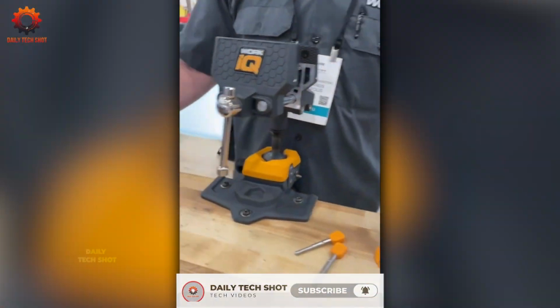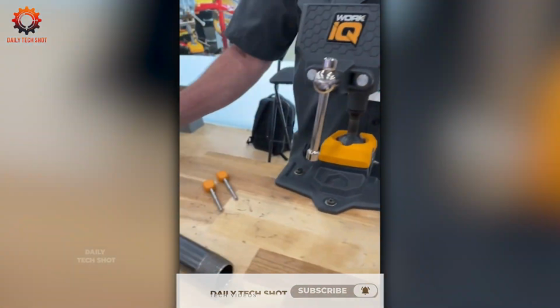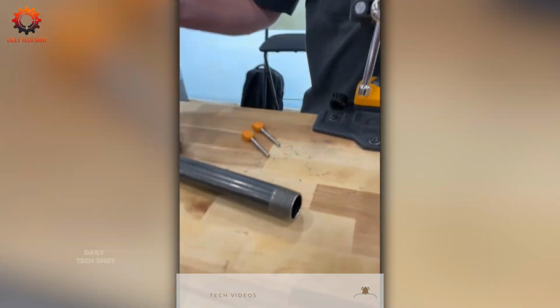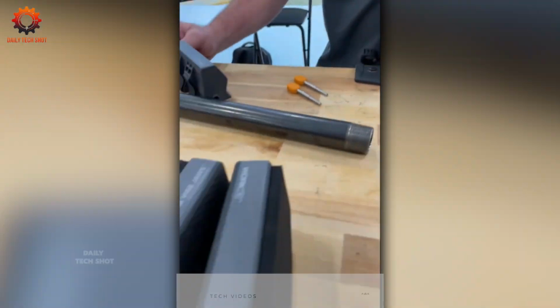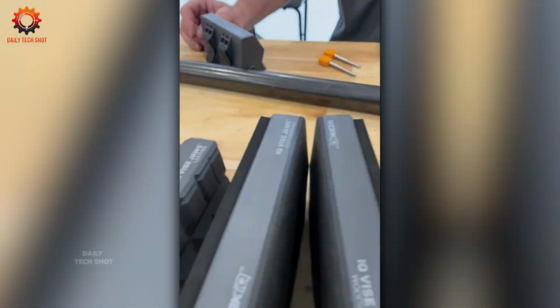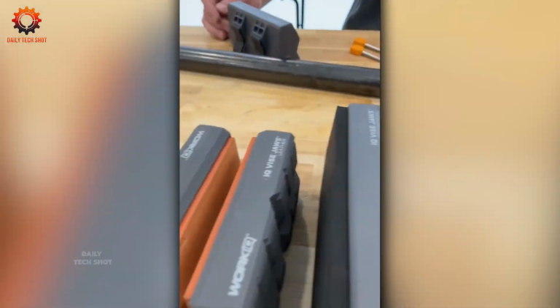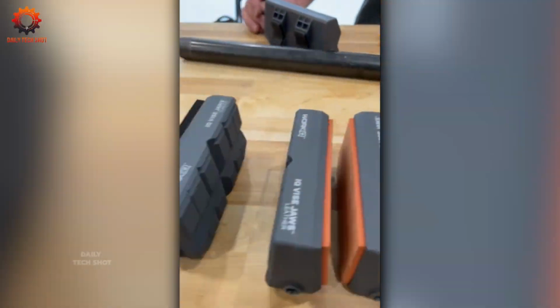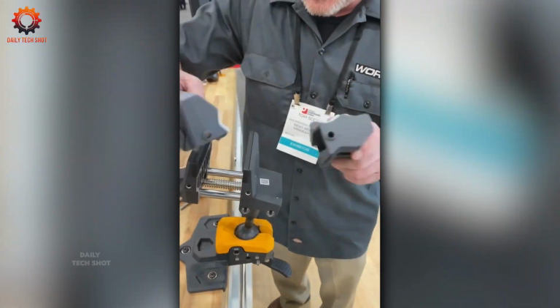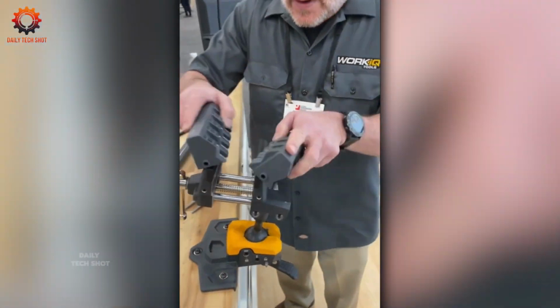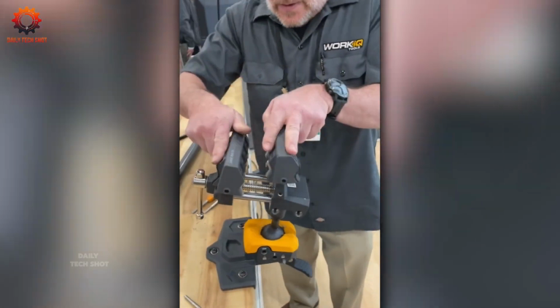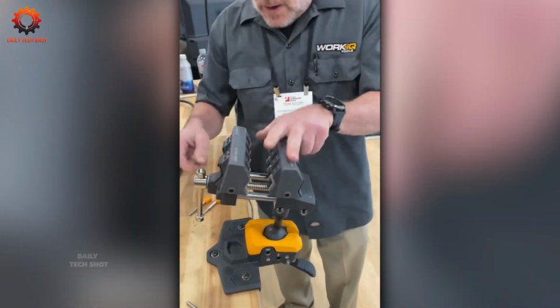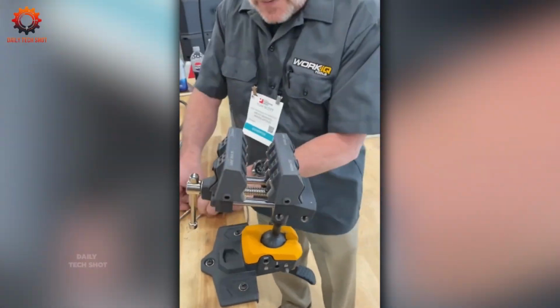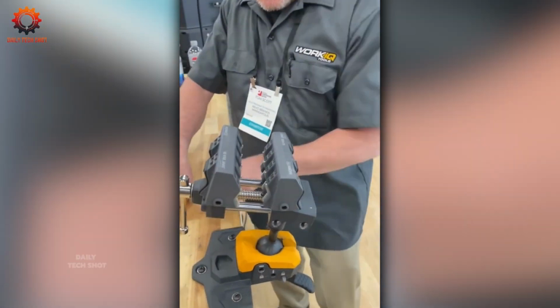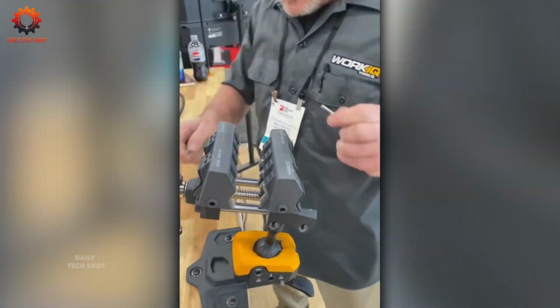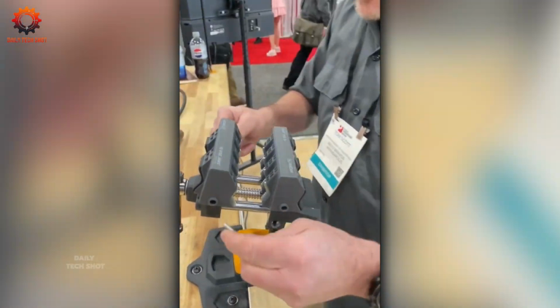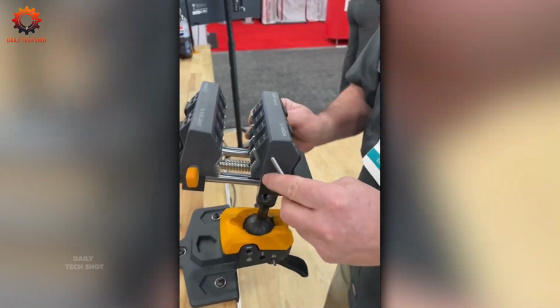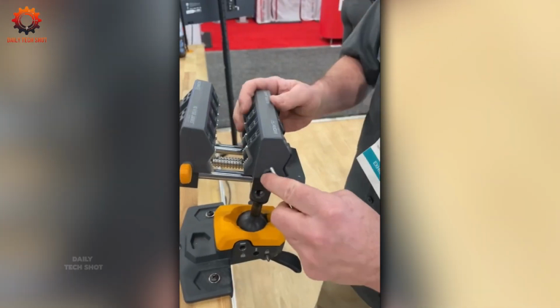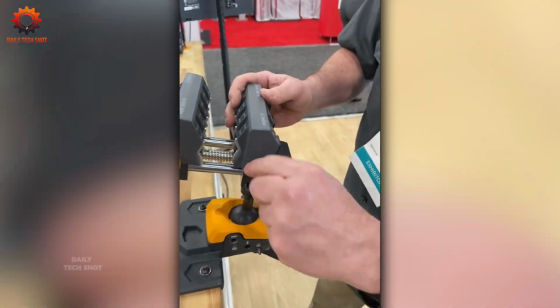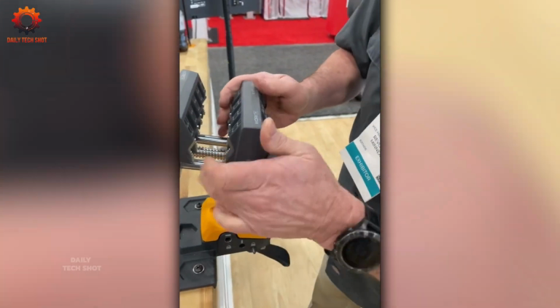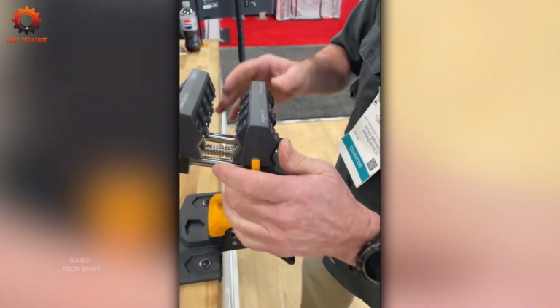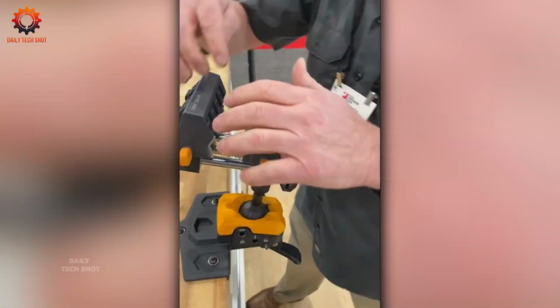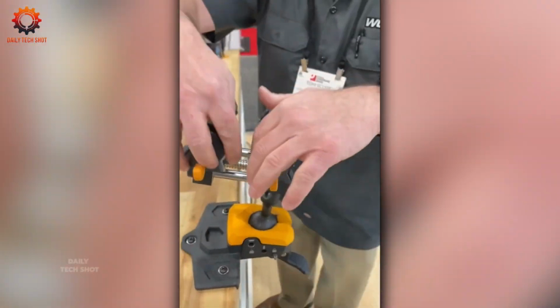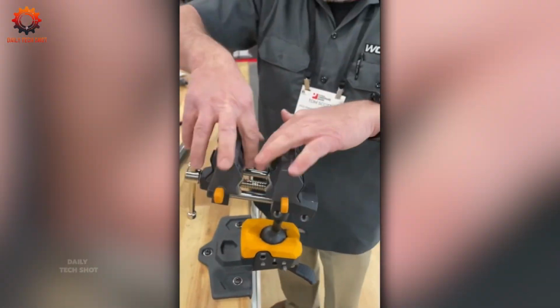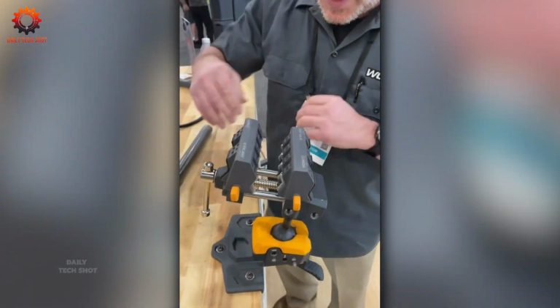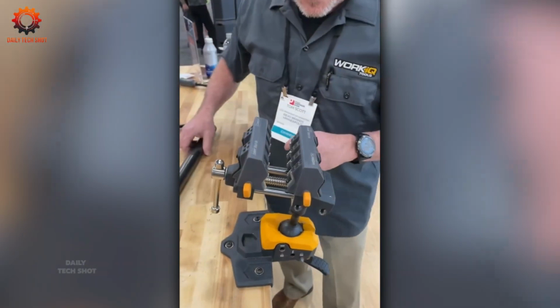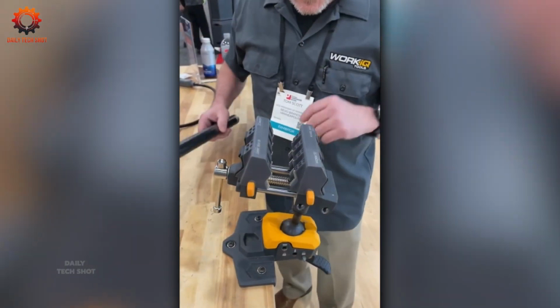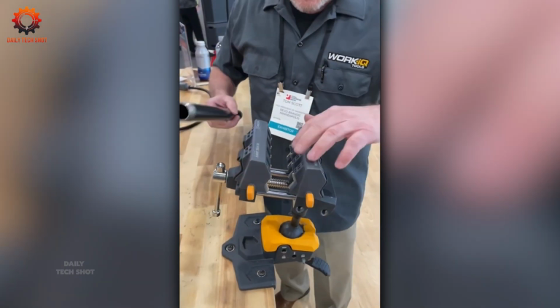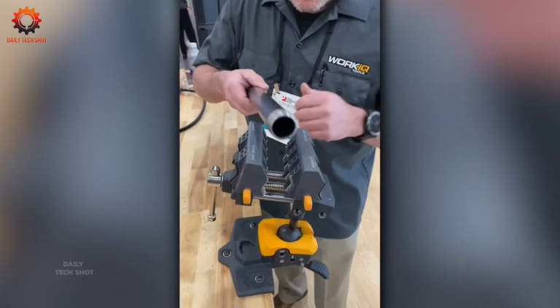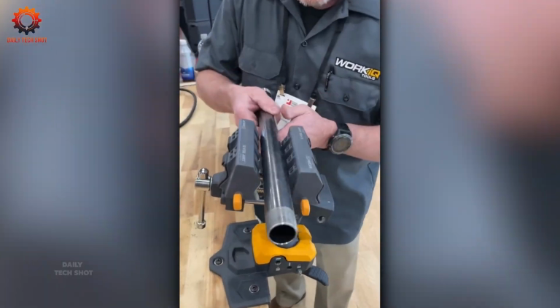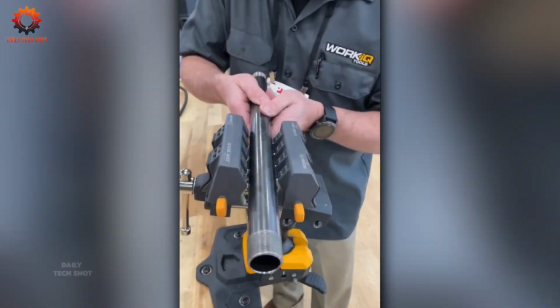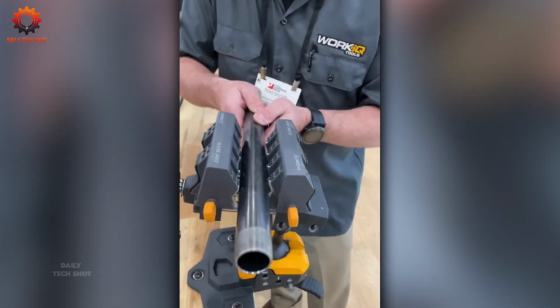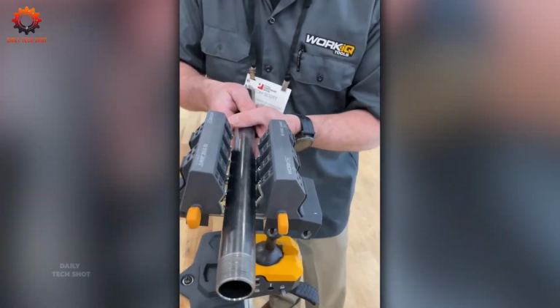Think you're the only one amazed by this? Guess again — everyone is captivated watching it unfold on their screens.